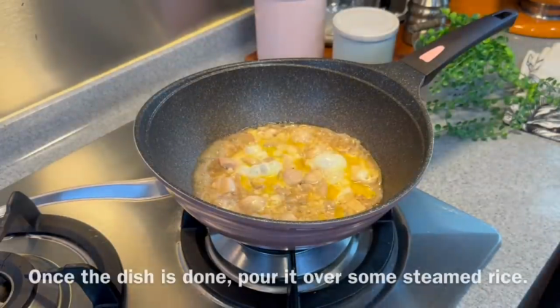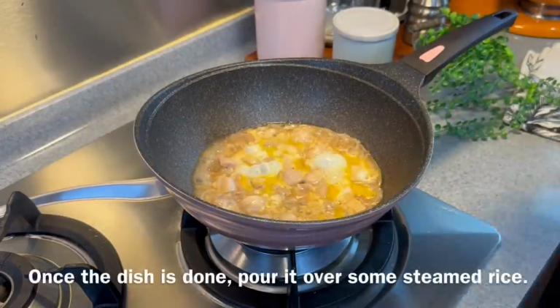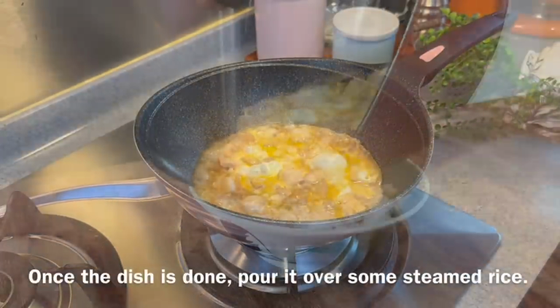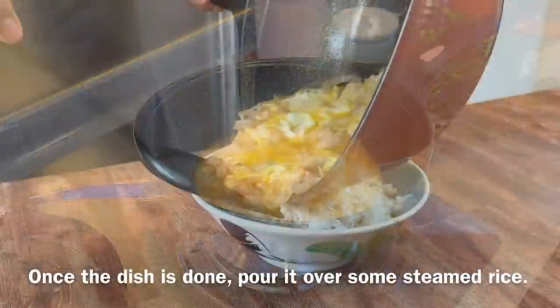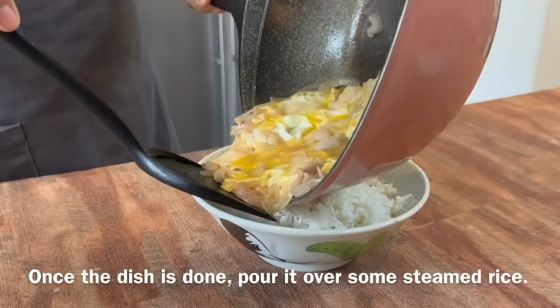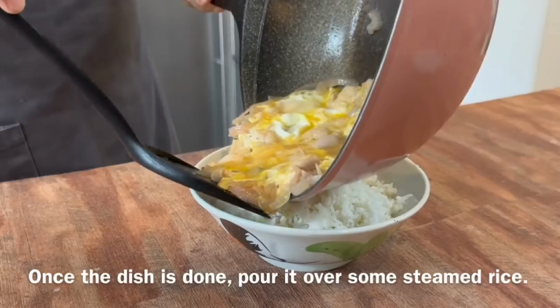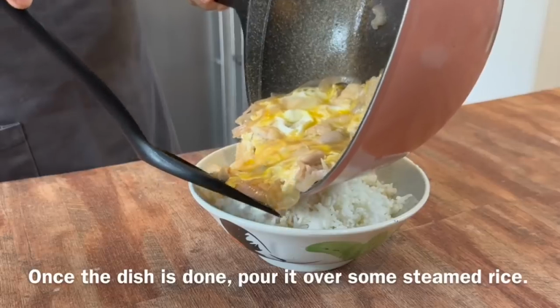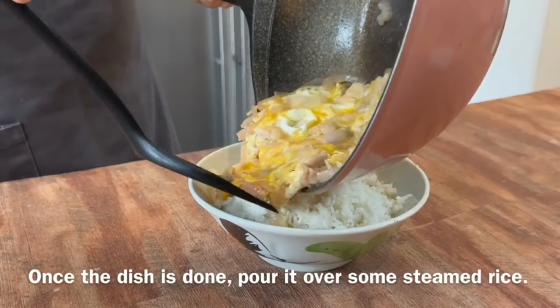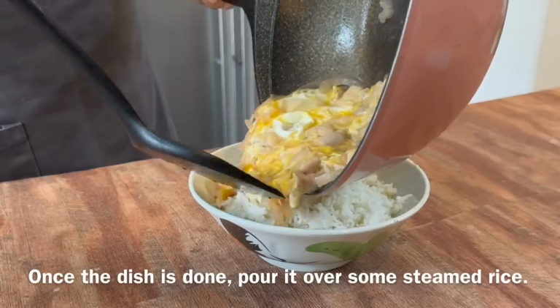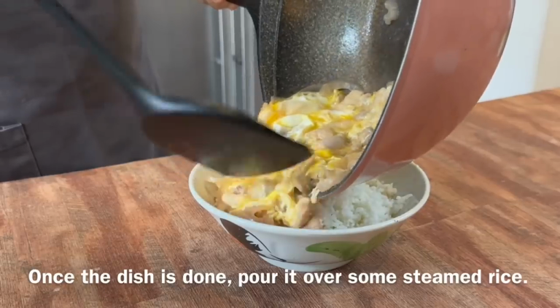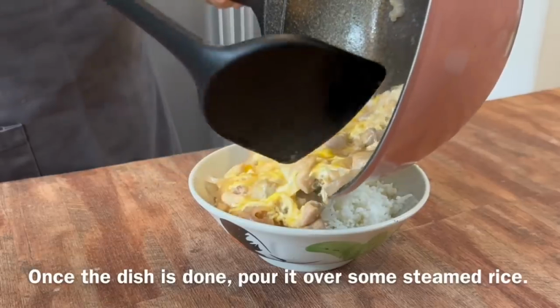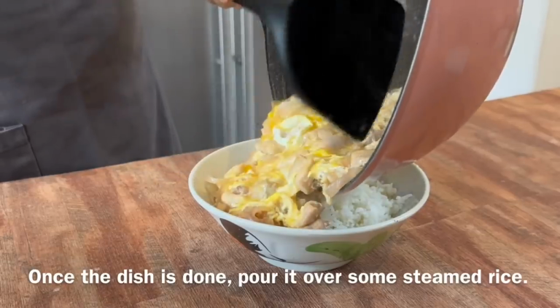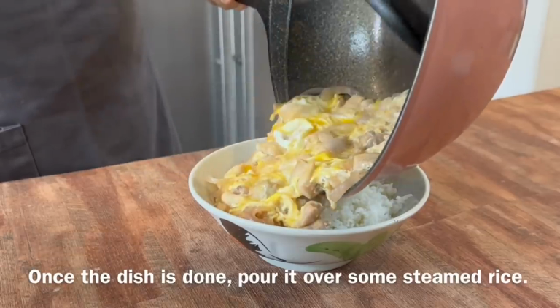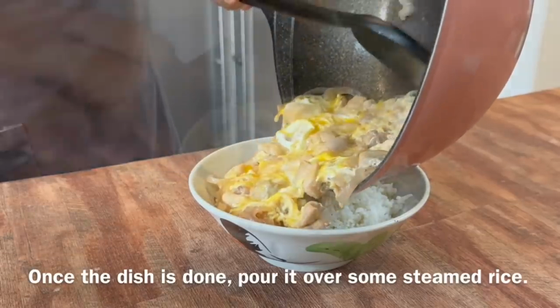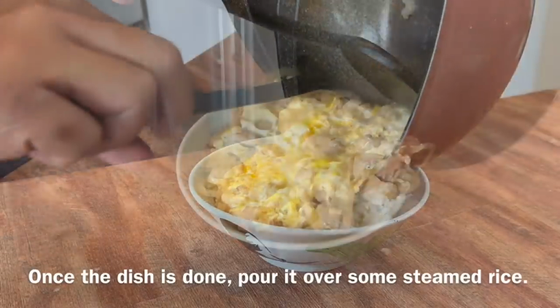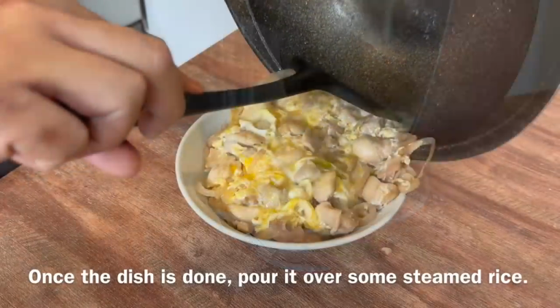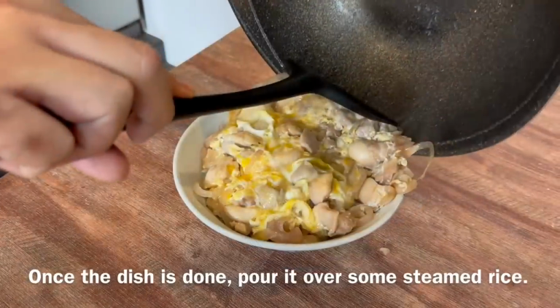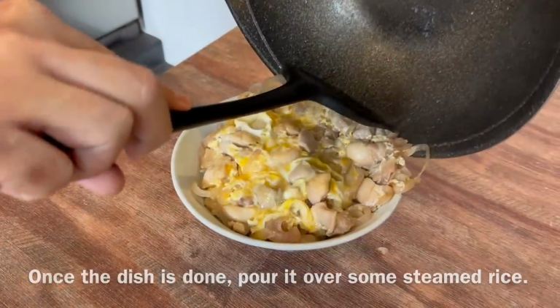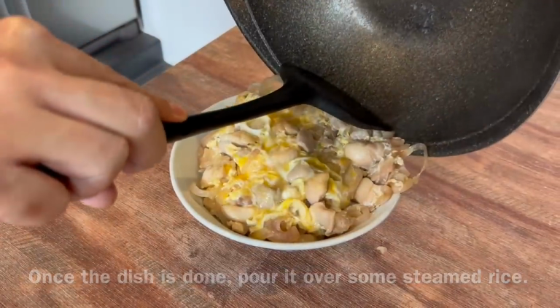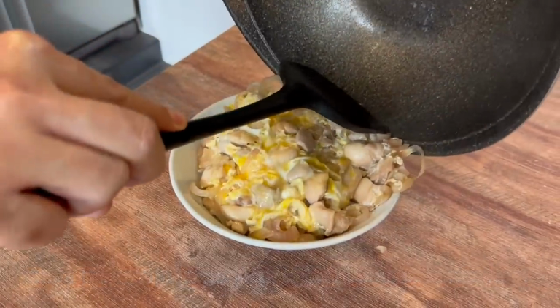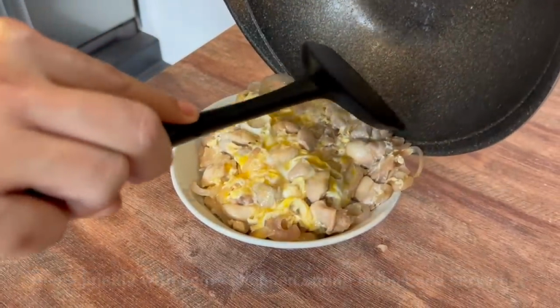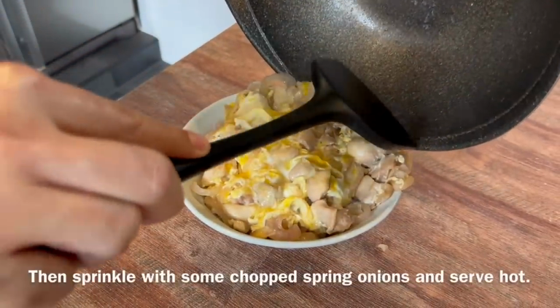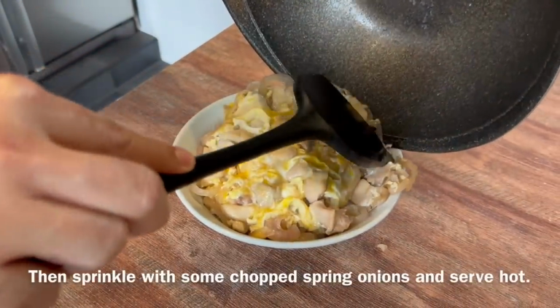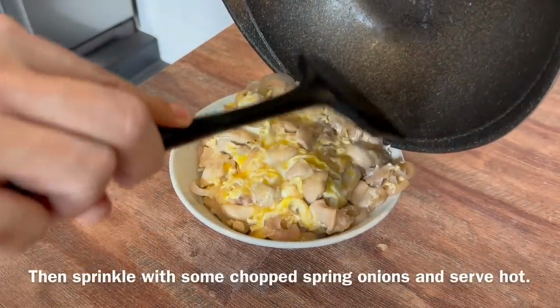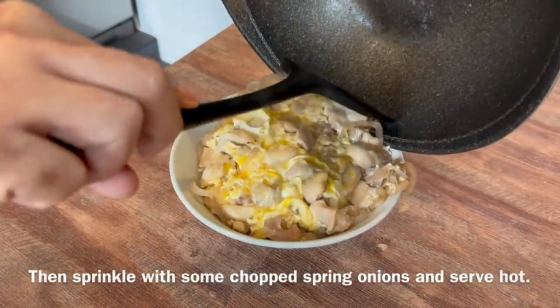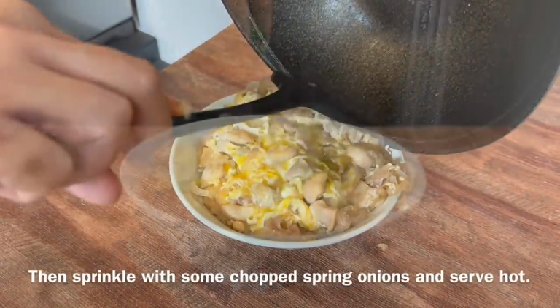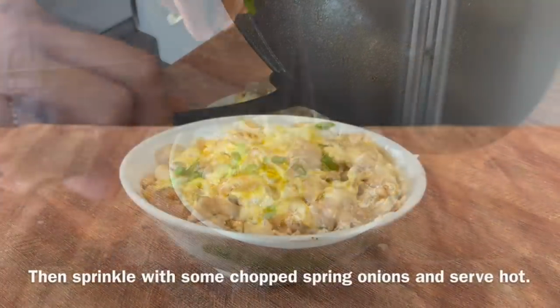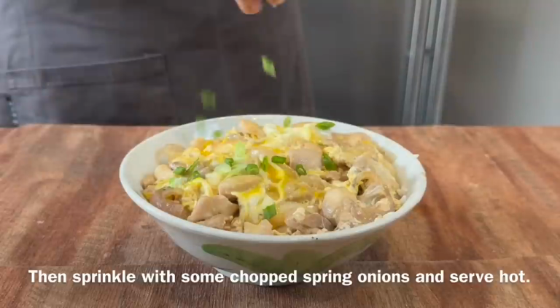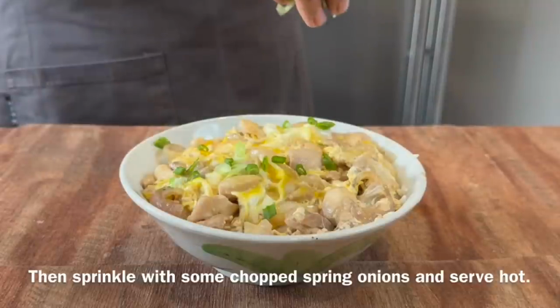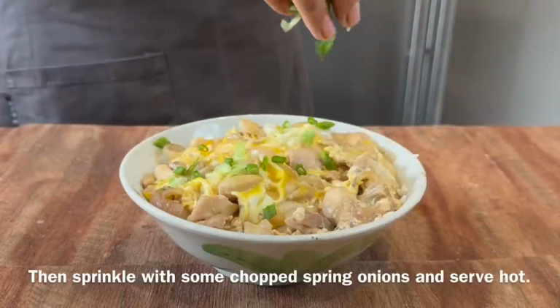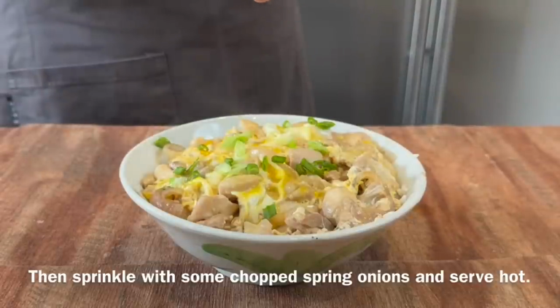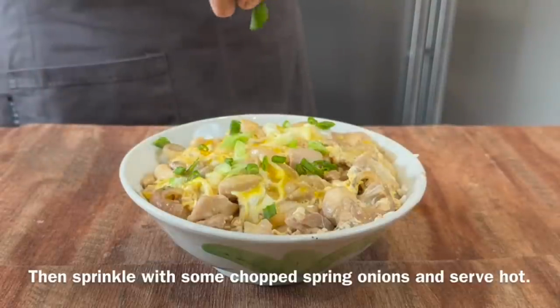Alright, the dish is done. Now all we have to do is pour this over our rice and top it up with some spring onions. And it's time for our lunch.